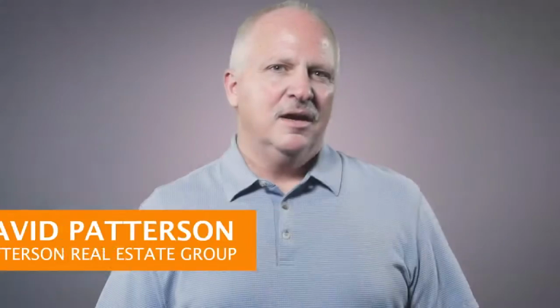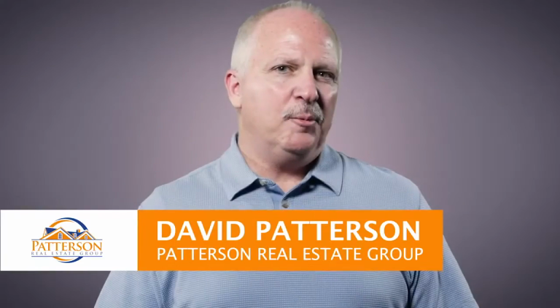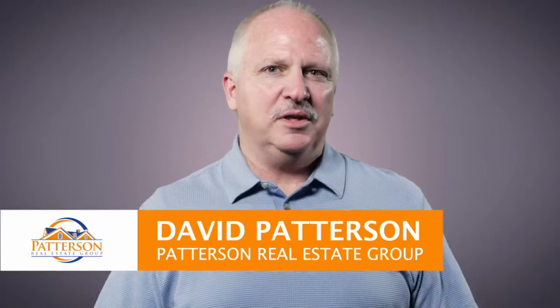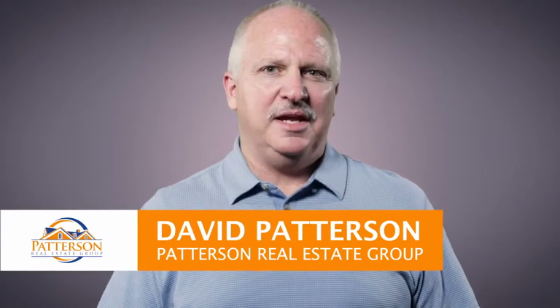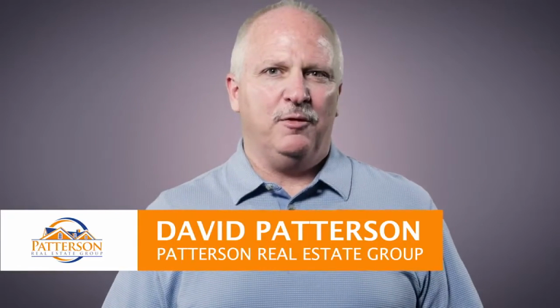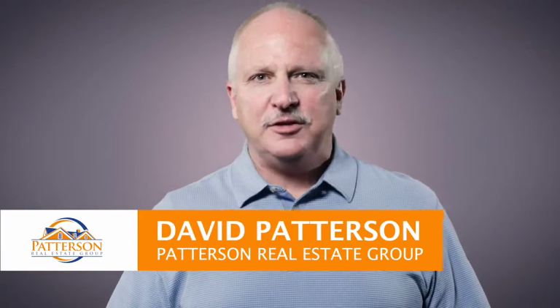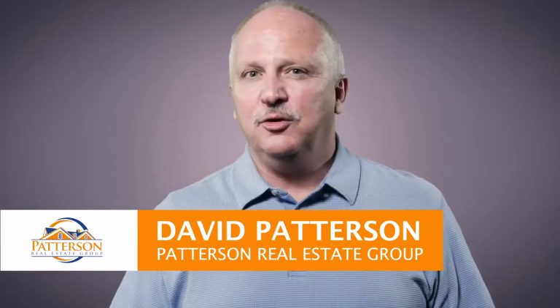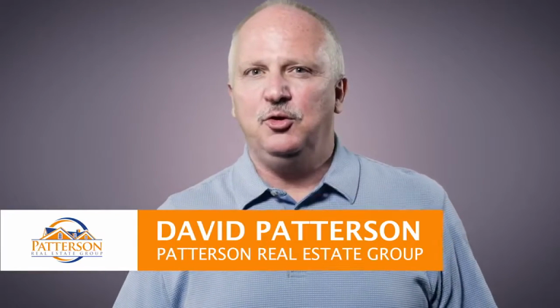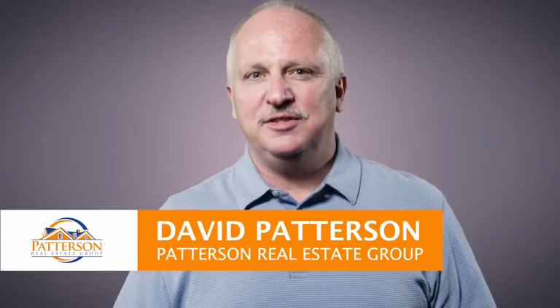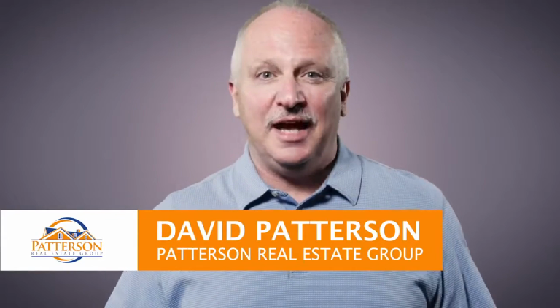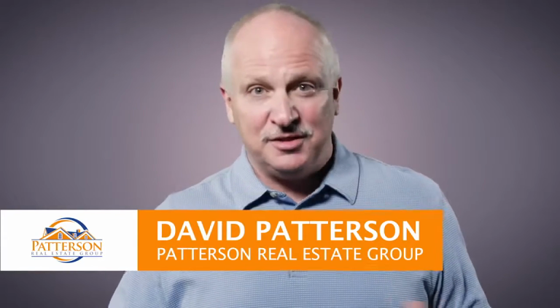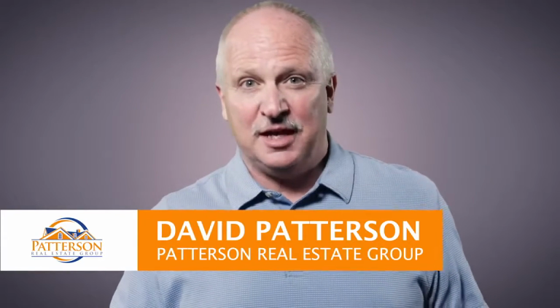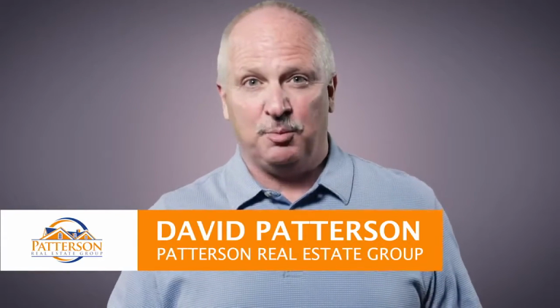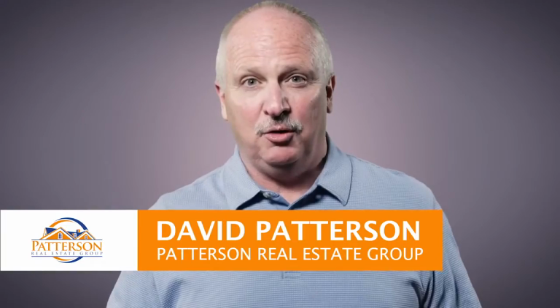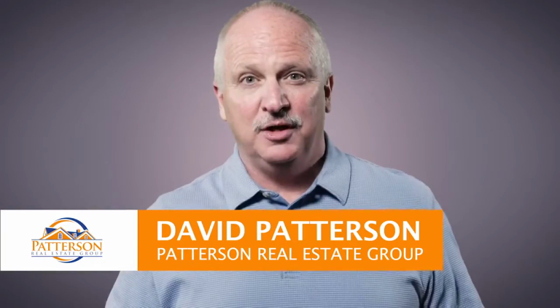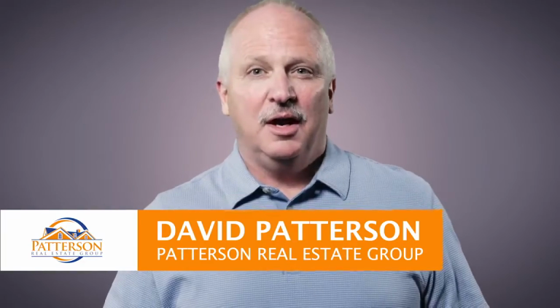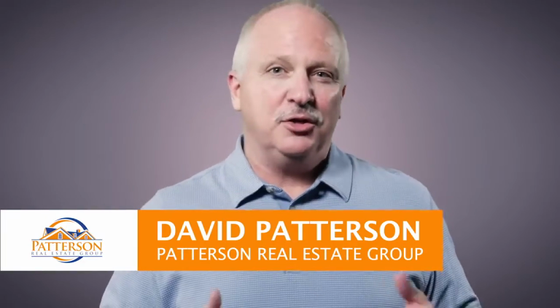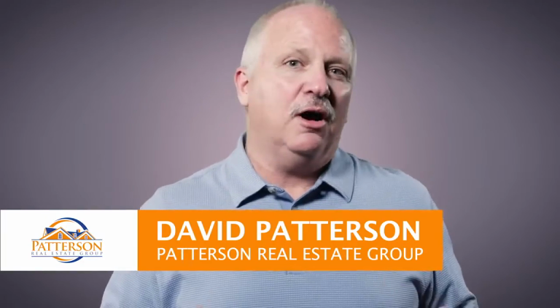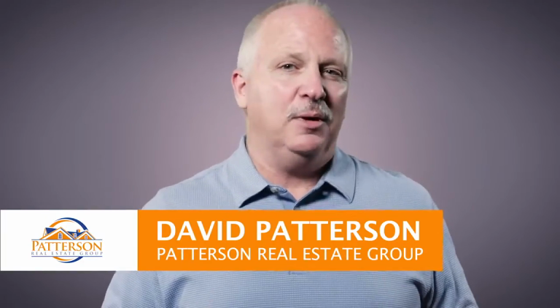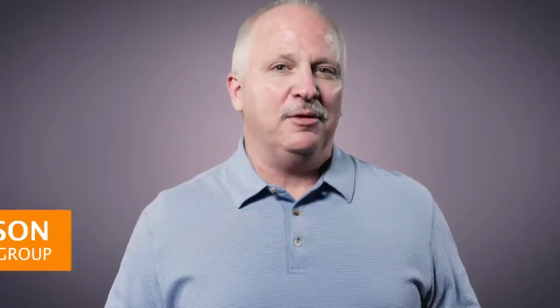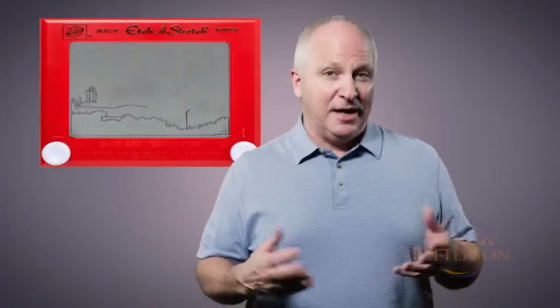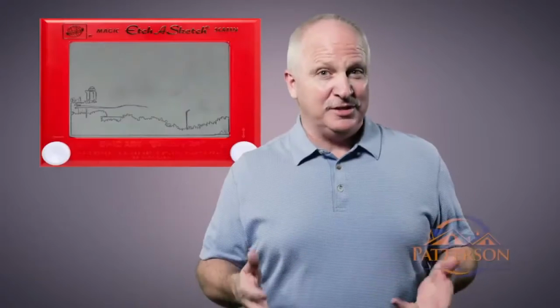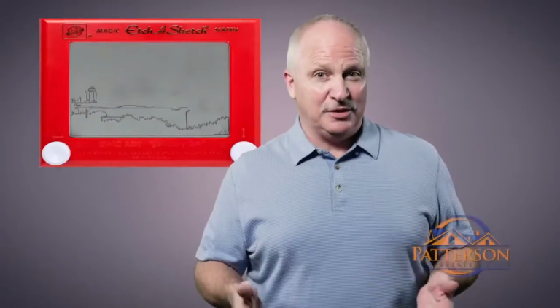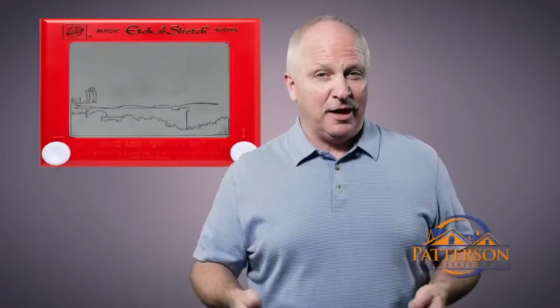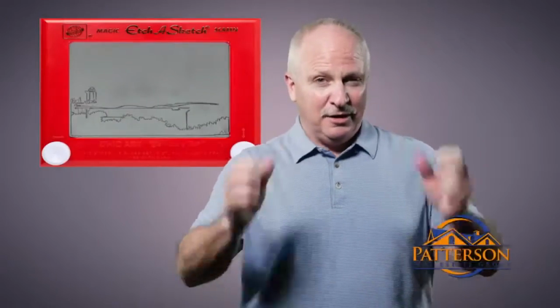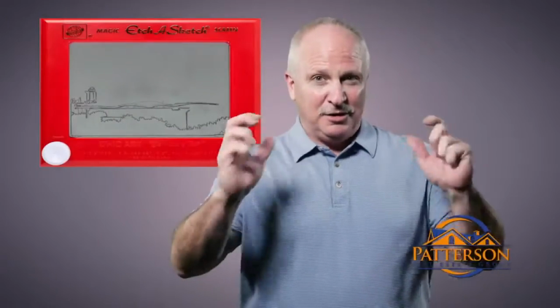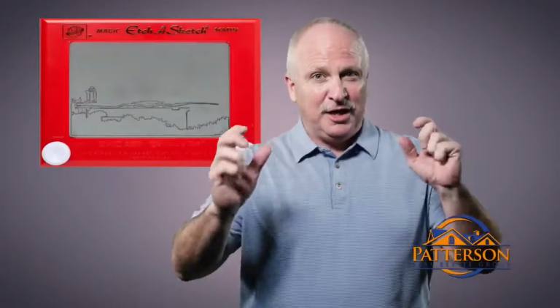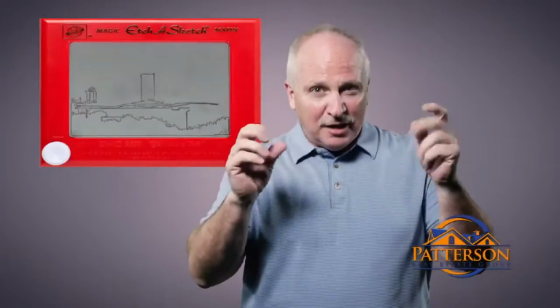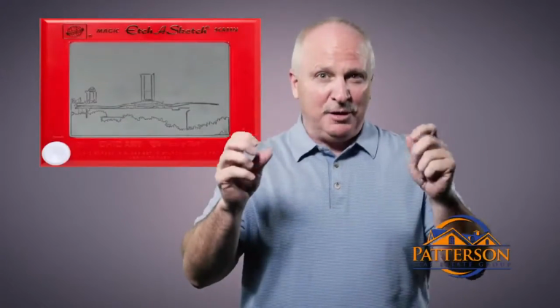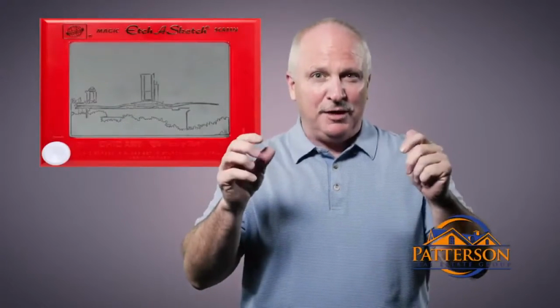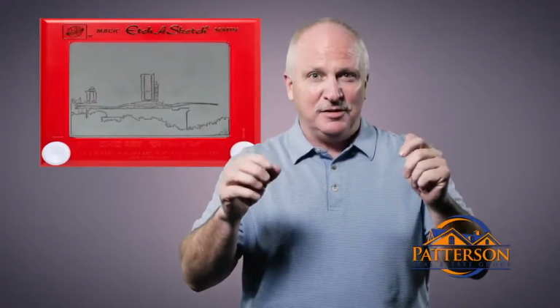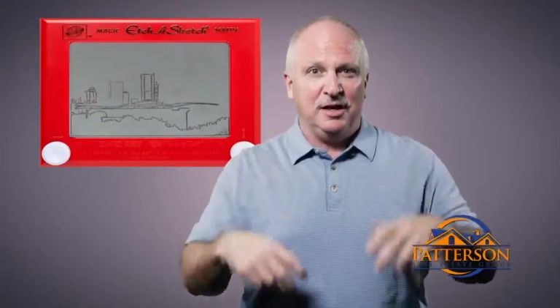I'm a real estate professional who uses the Etch-a-Sketch approach. I'm sure you all remember the Etch-a-Sketch, right? You shake it up, you make your design.